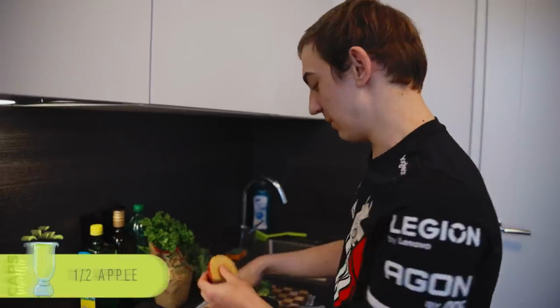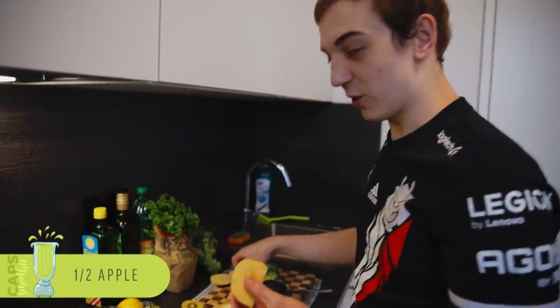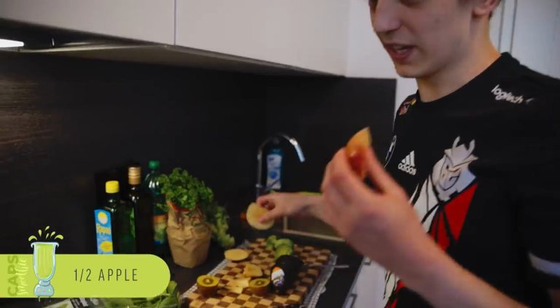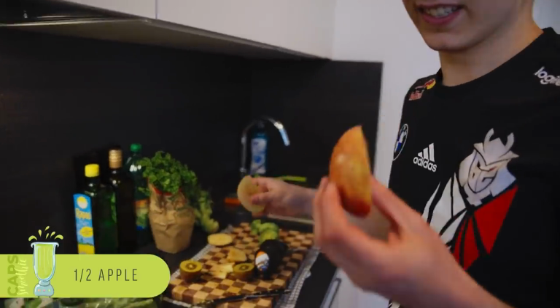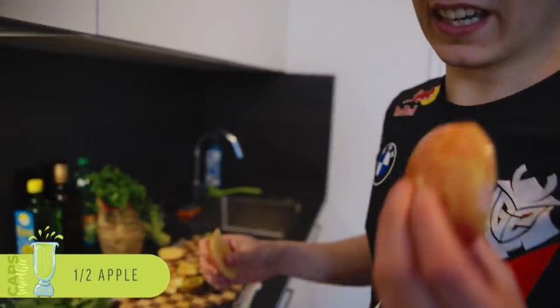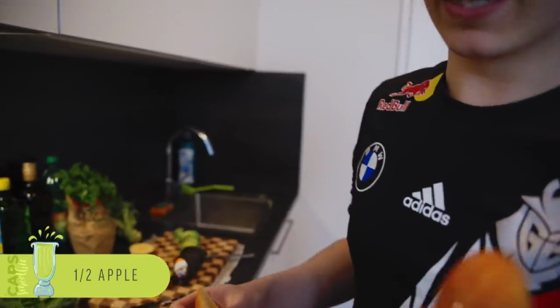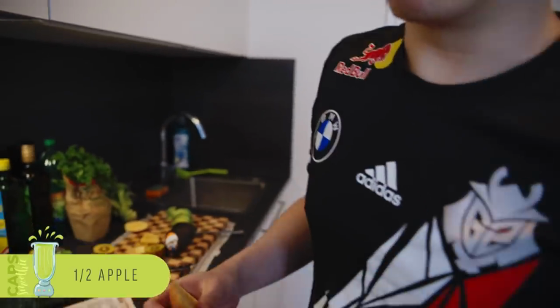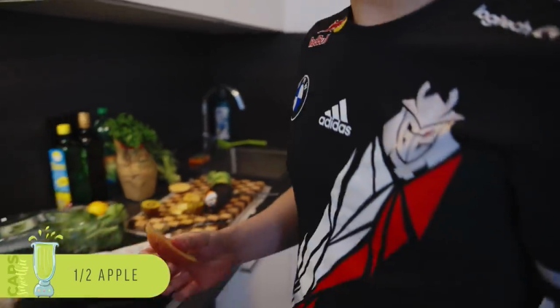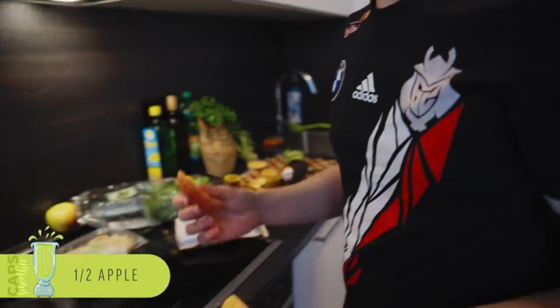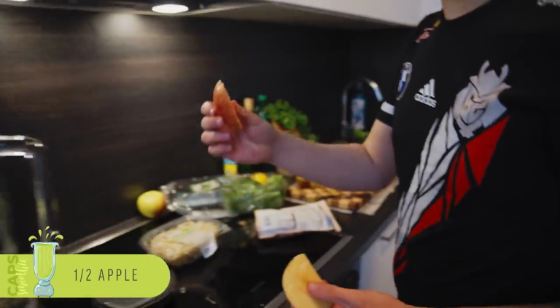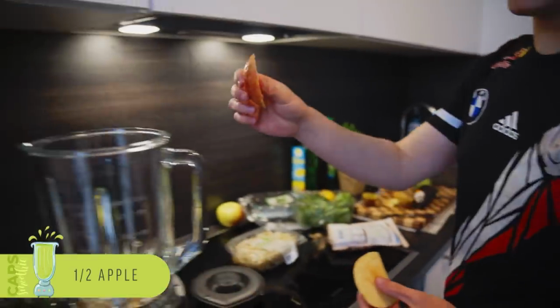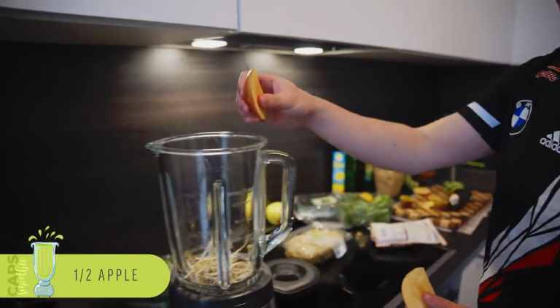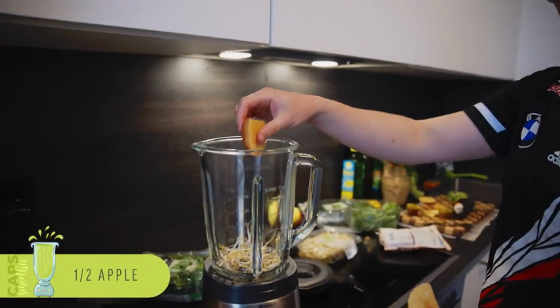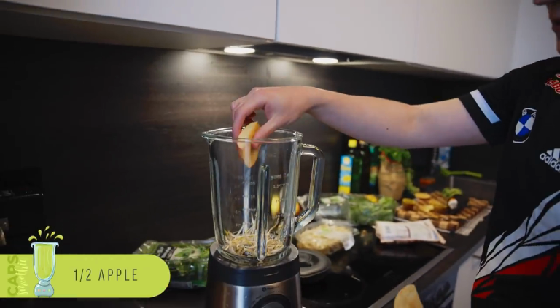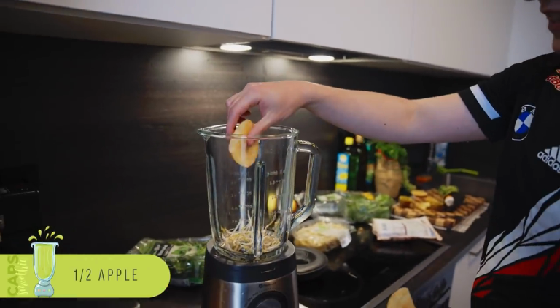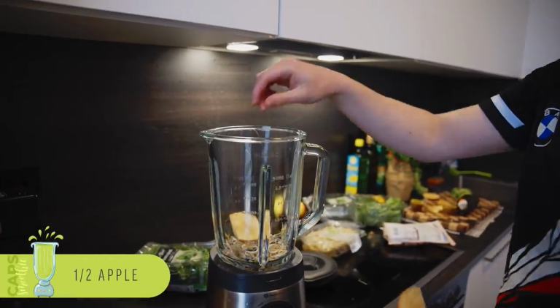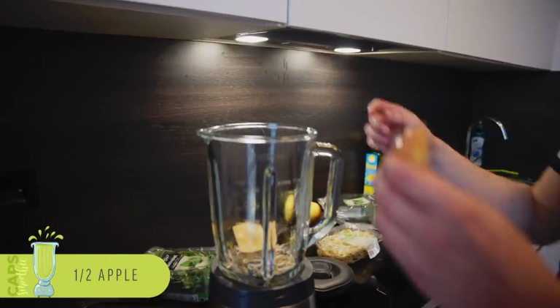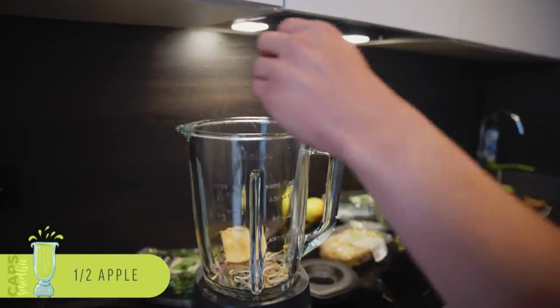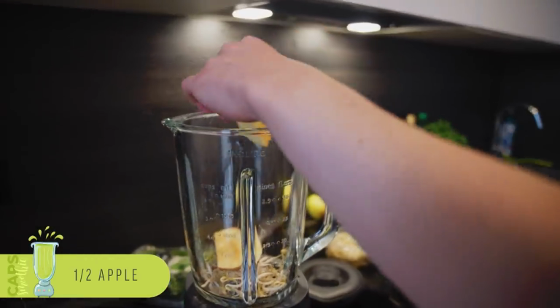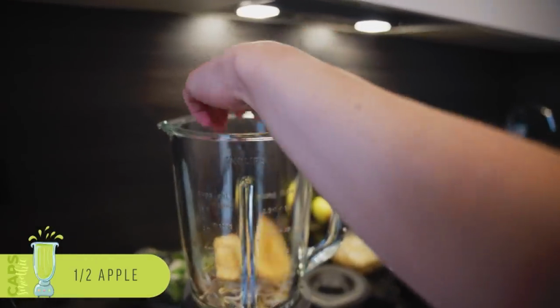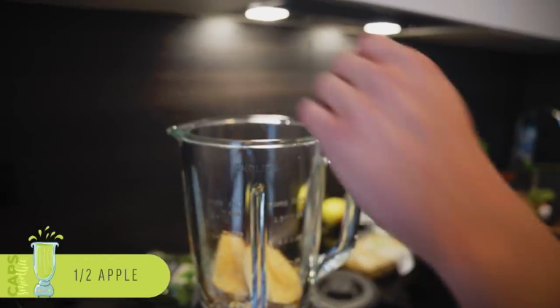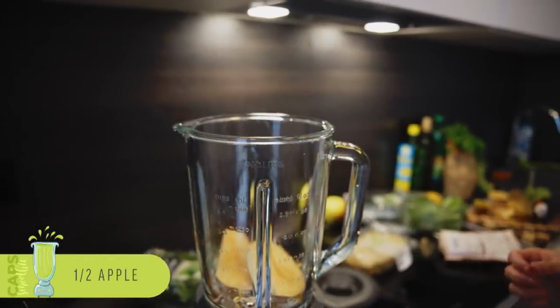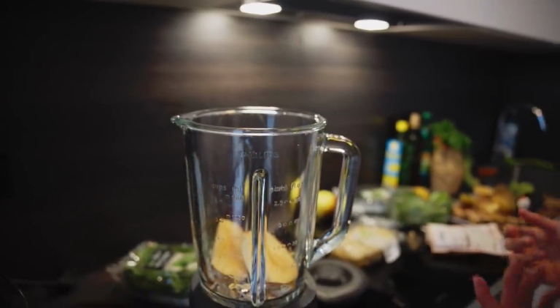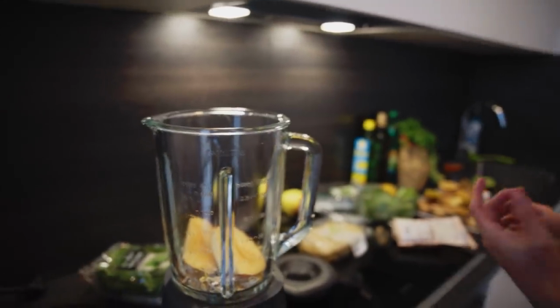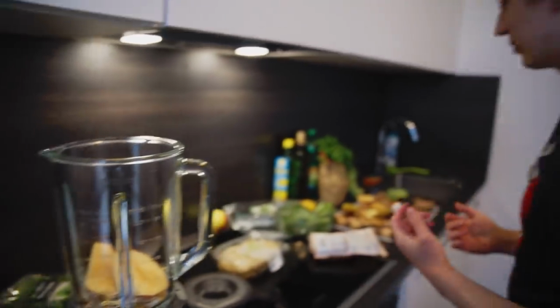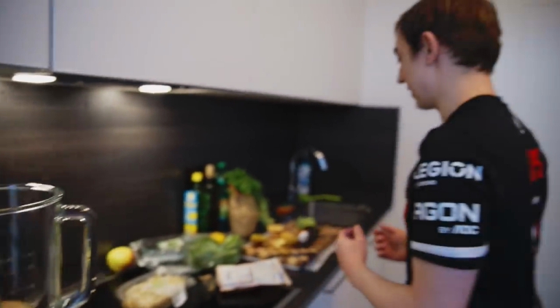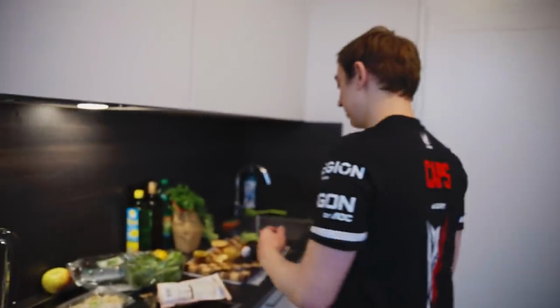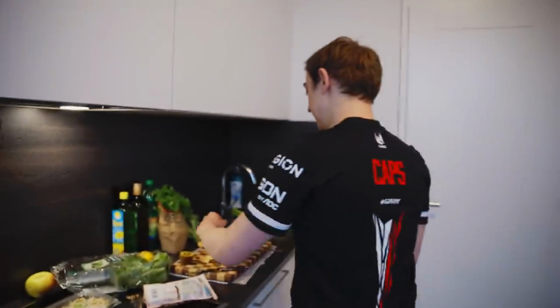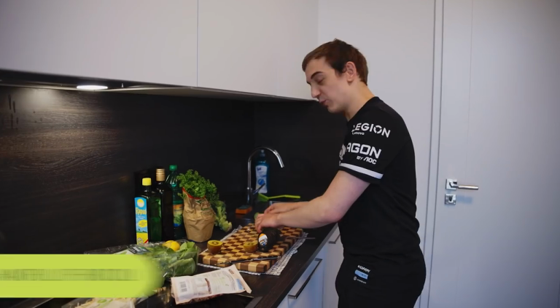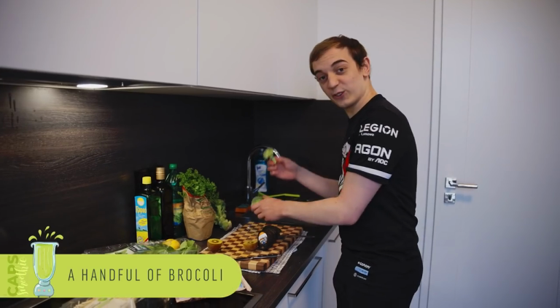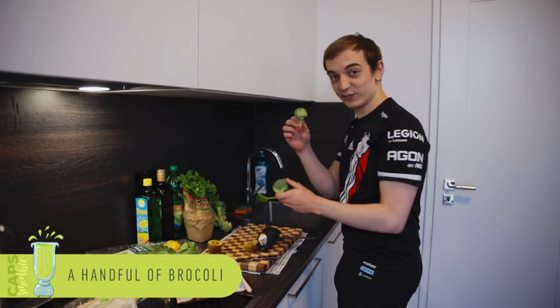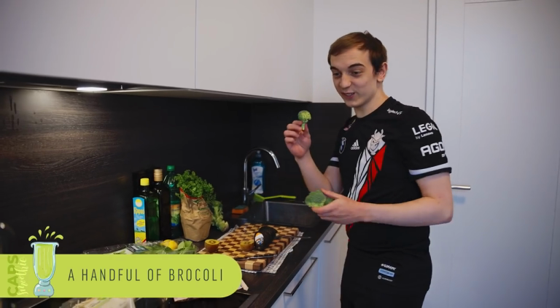Apple's always nice. It's a bit better taste — obviously it doesn't have the best taste in the end, but the apple does help. Broccoli, of course.